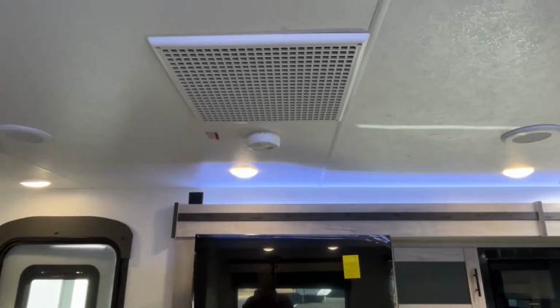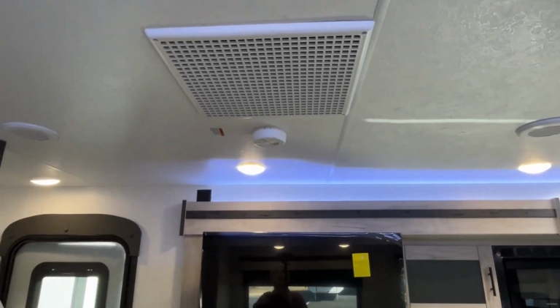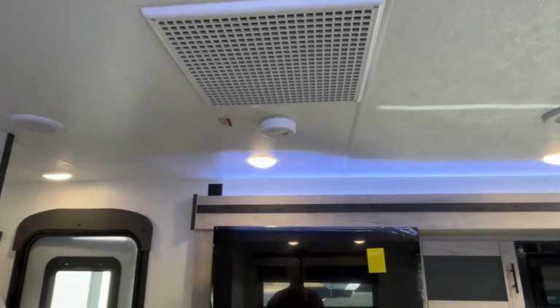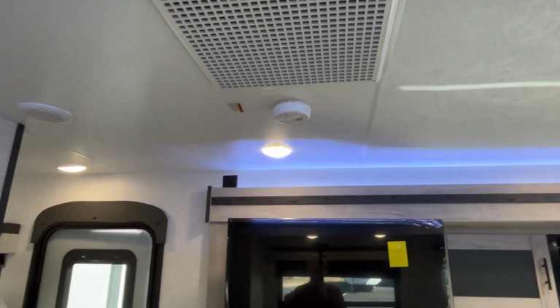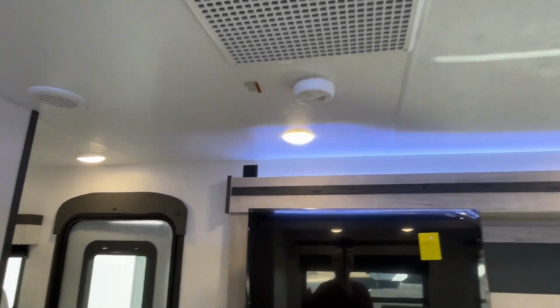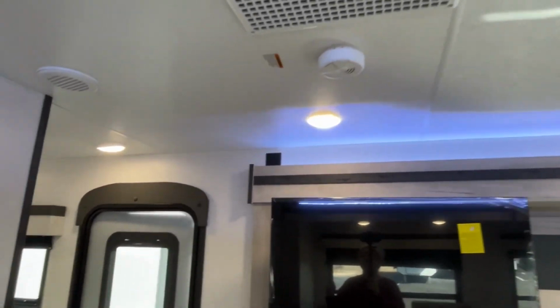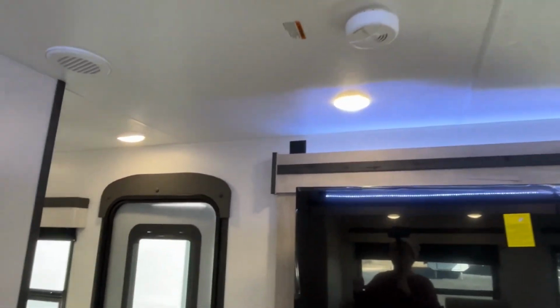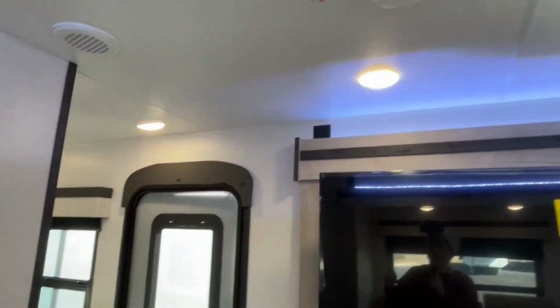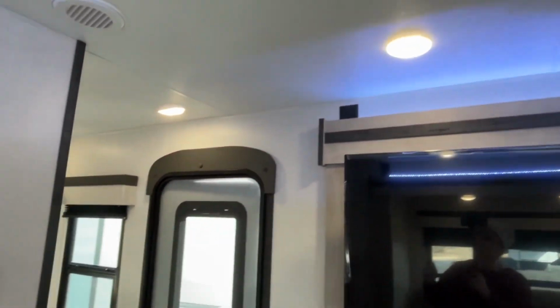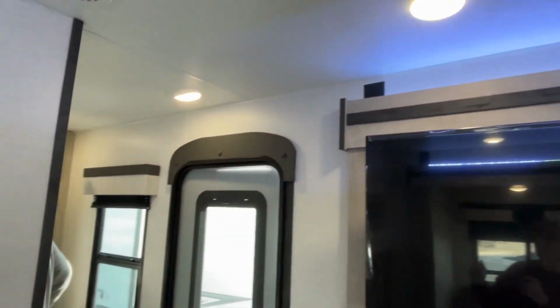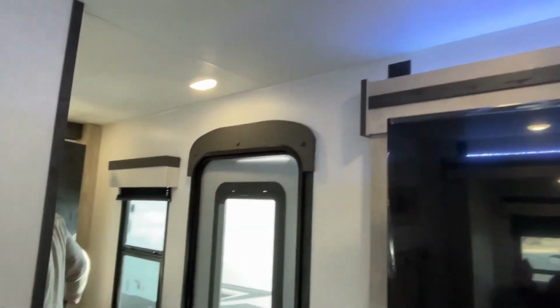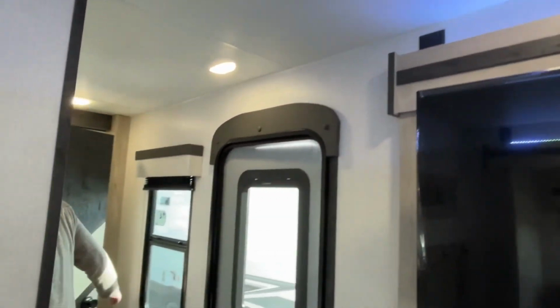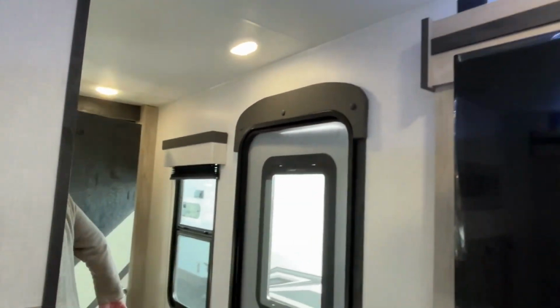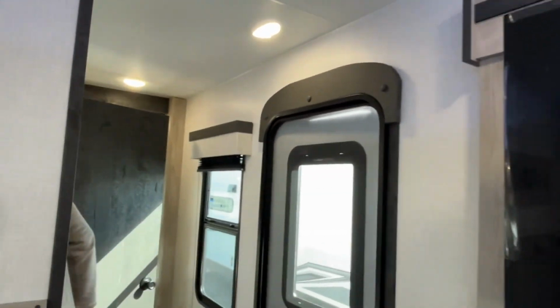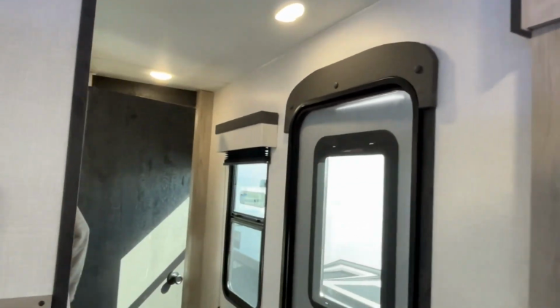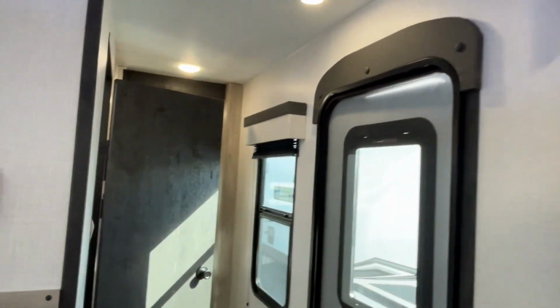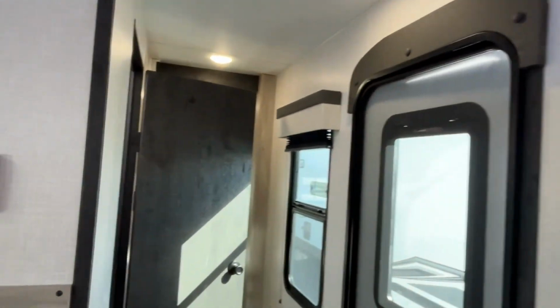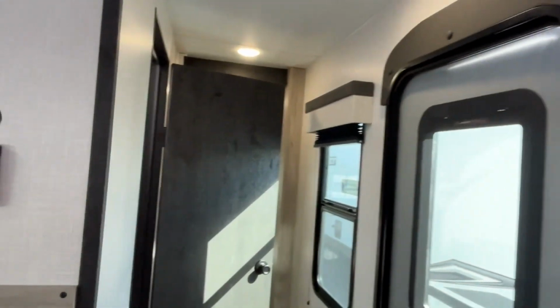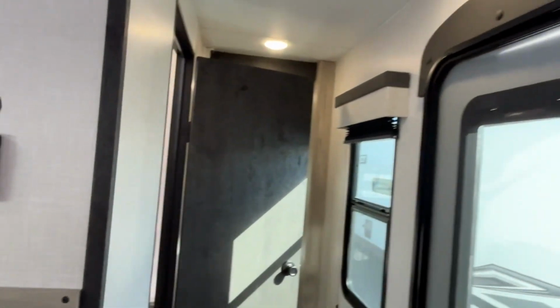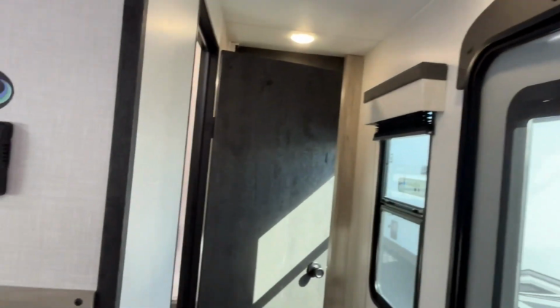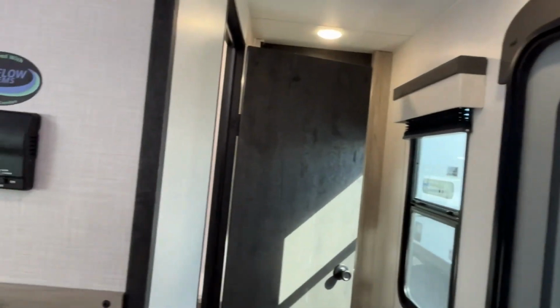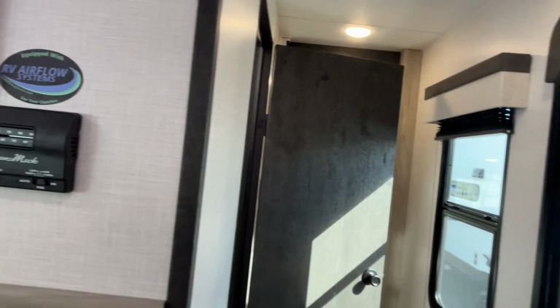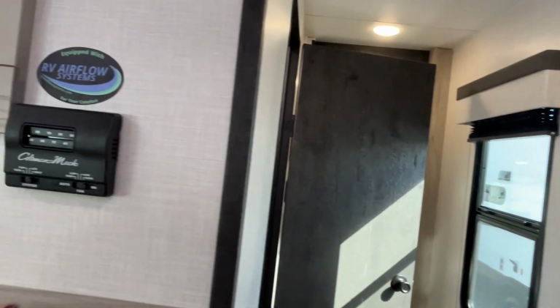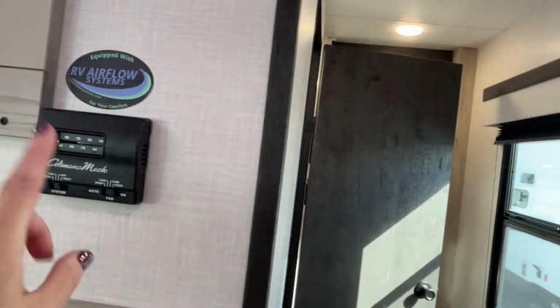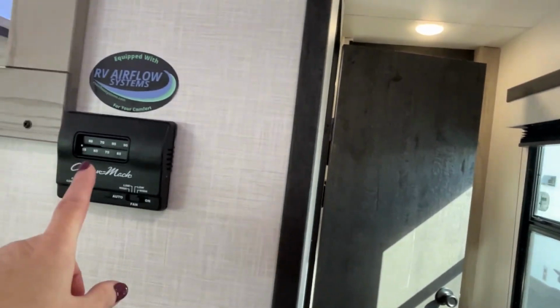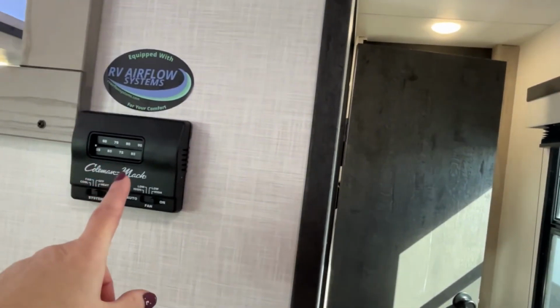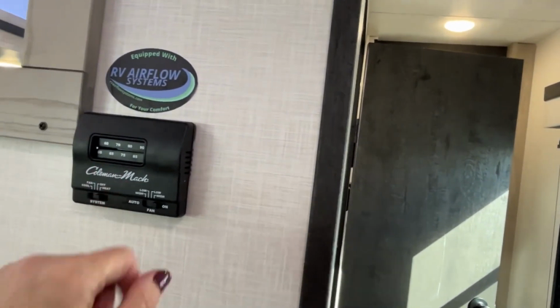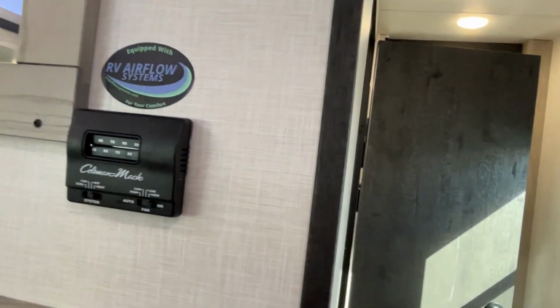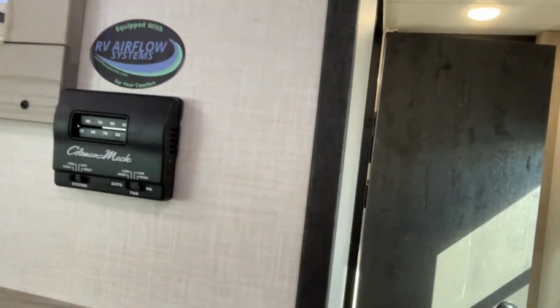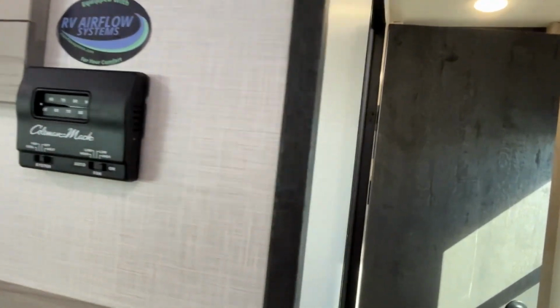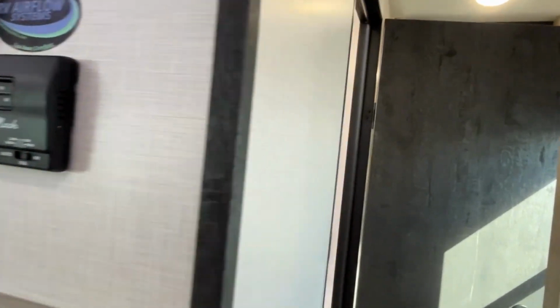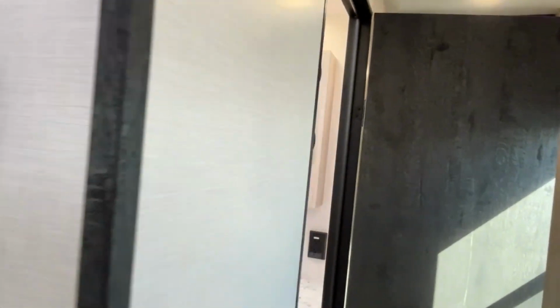Let's move on down and show you the rest of it. Here's your air conditioner and AC controls.